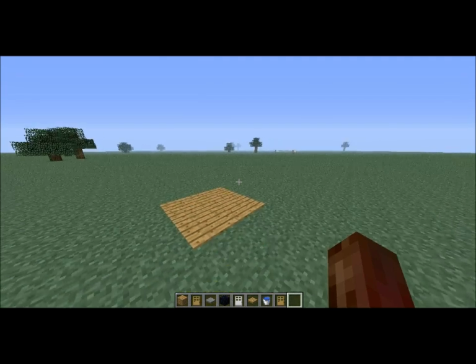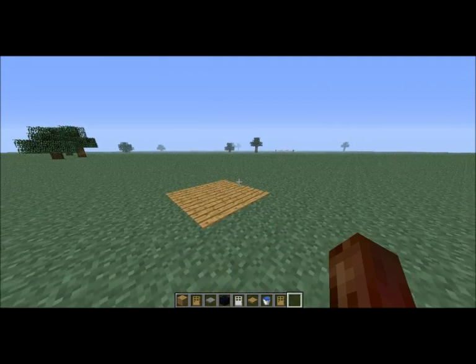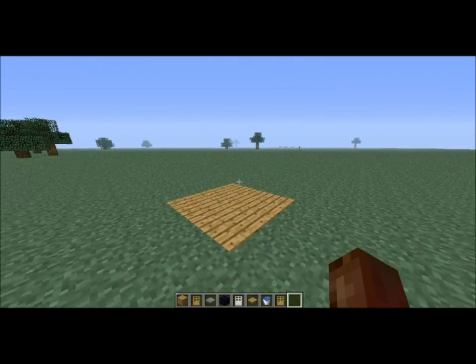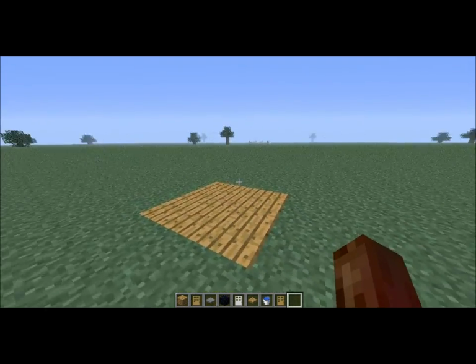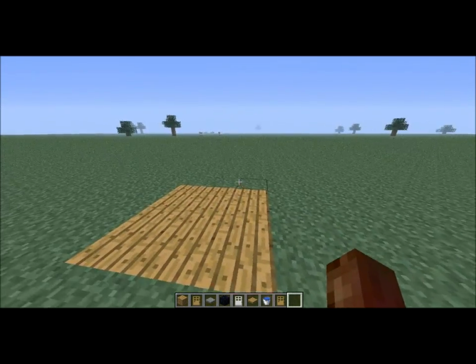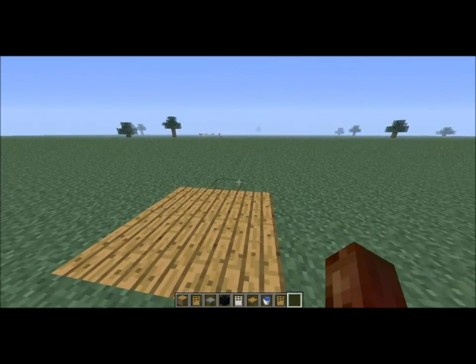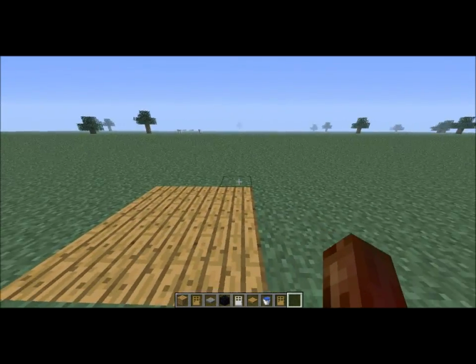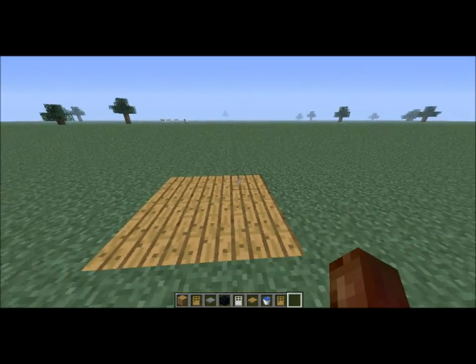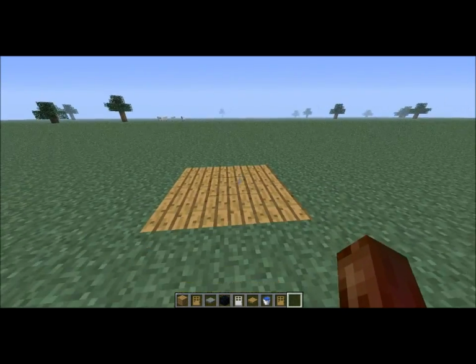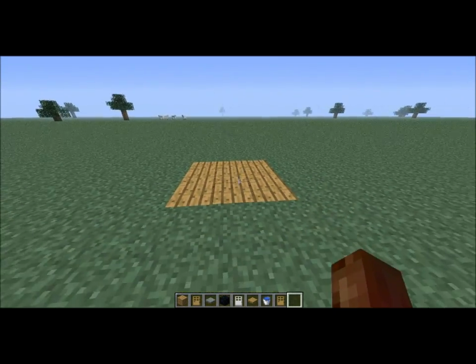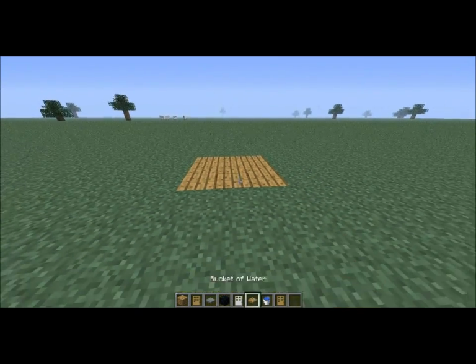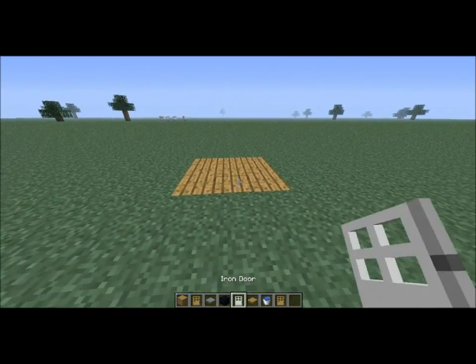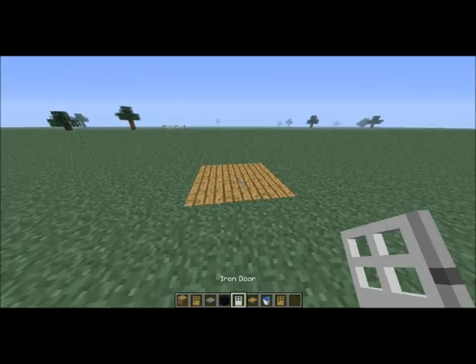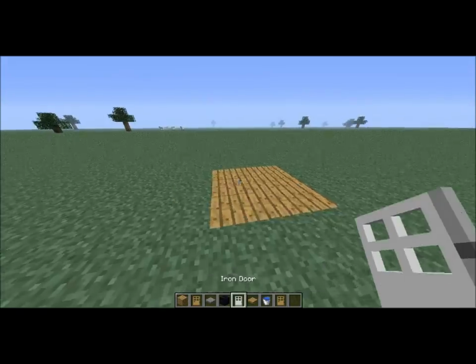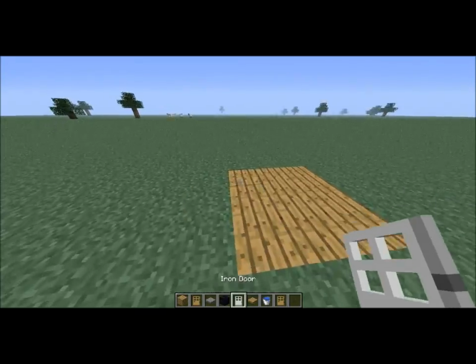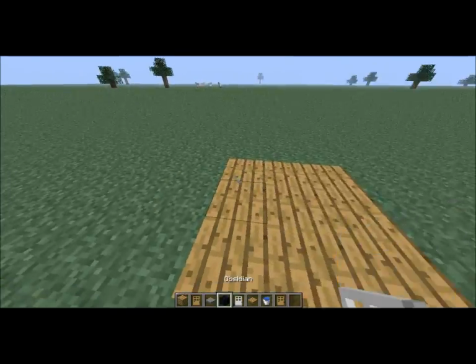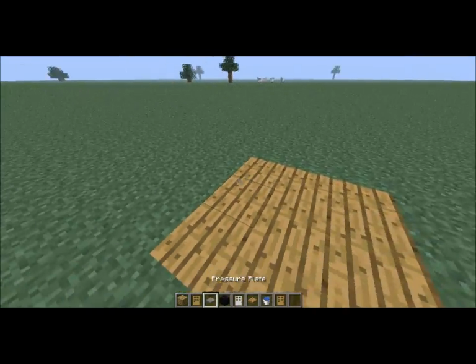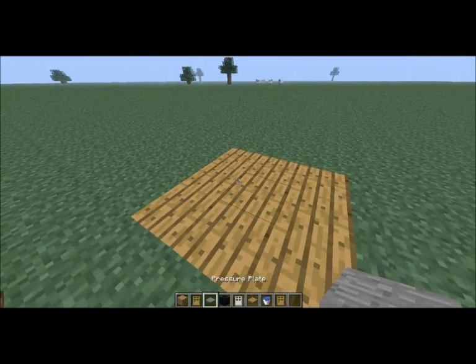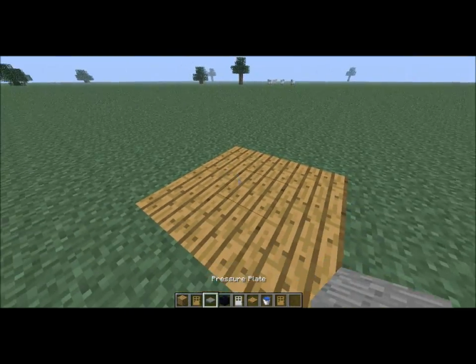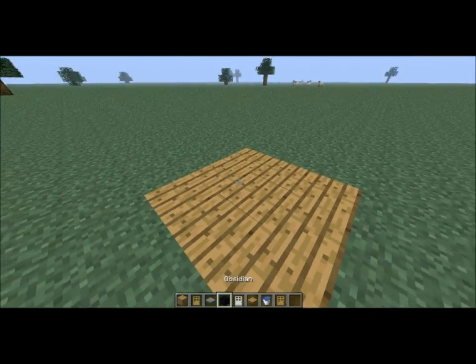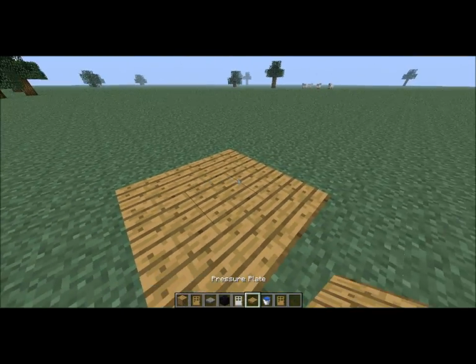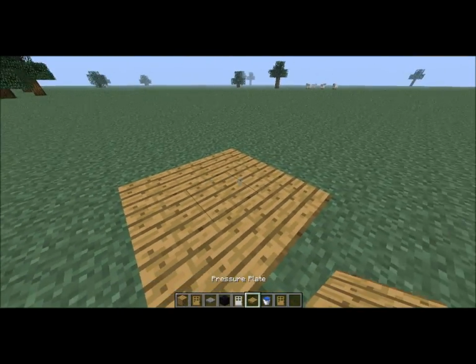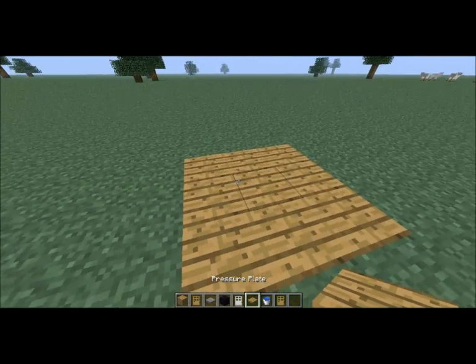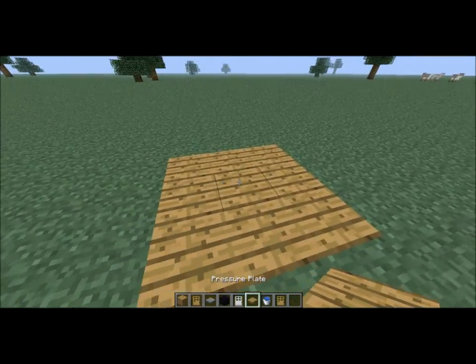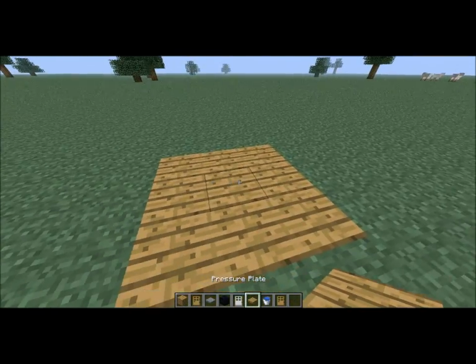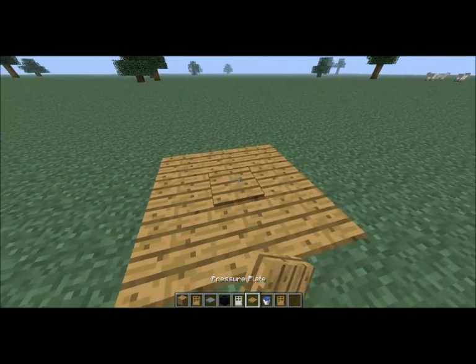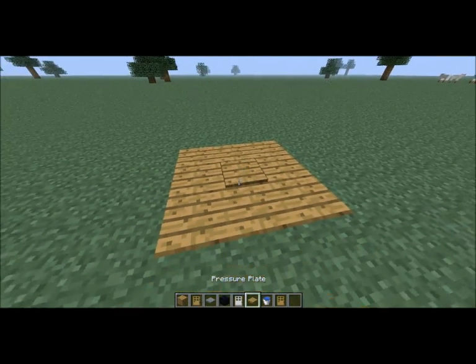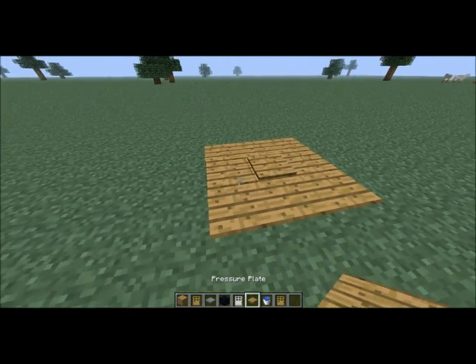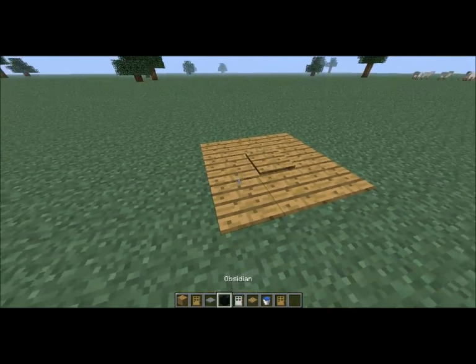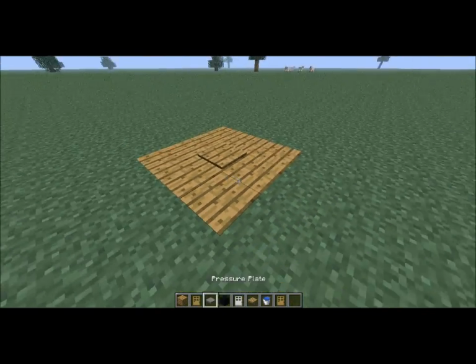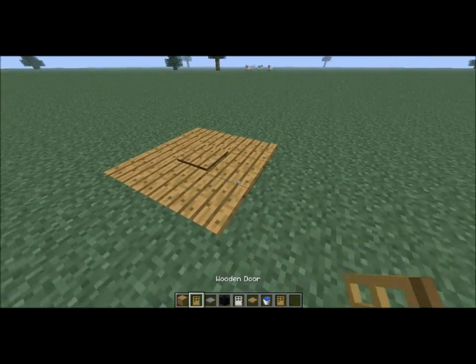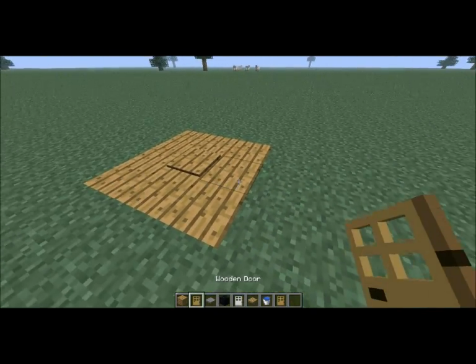Hey guys, it's ArcherTurtle. This is the door trap — it's like a box trap thing.